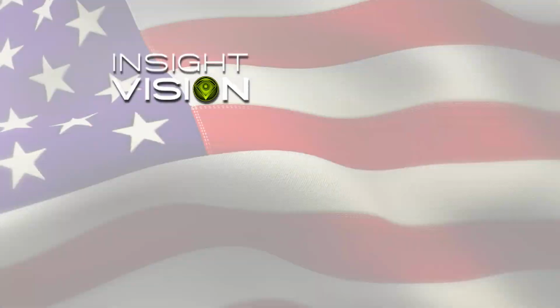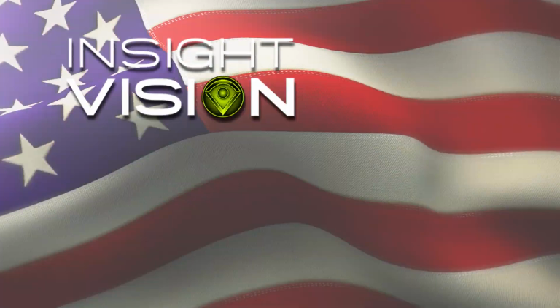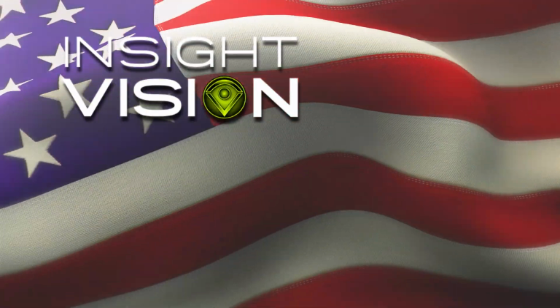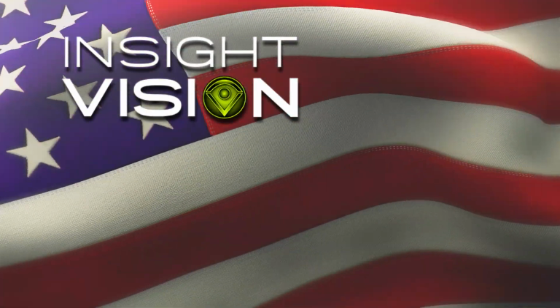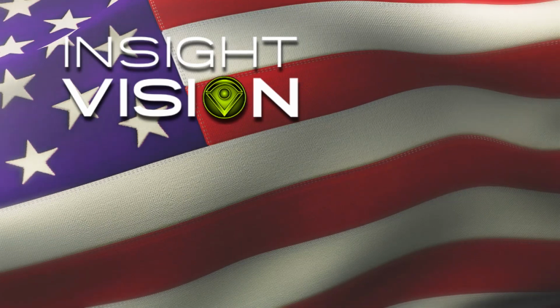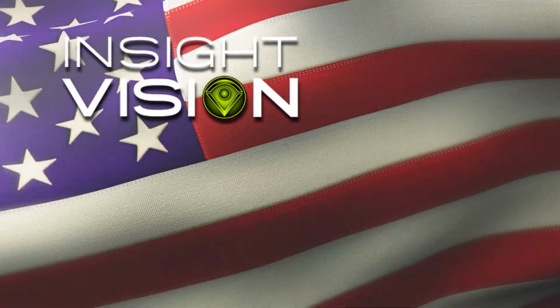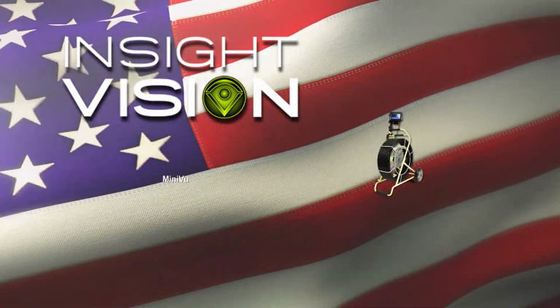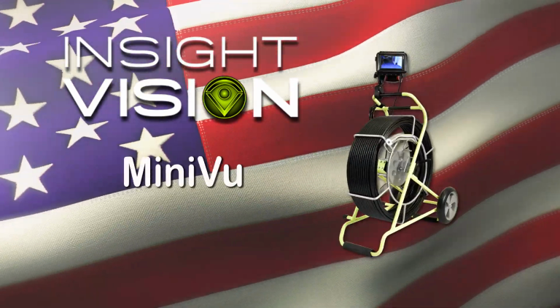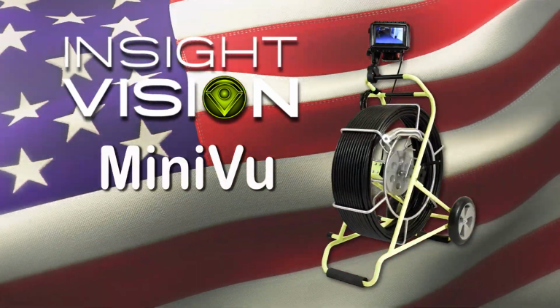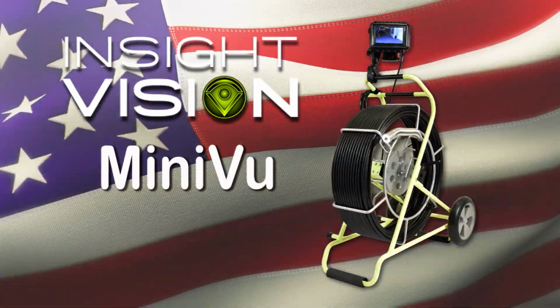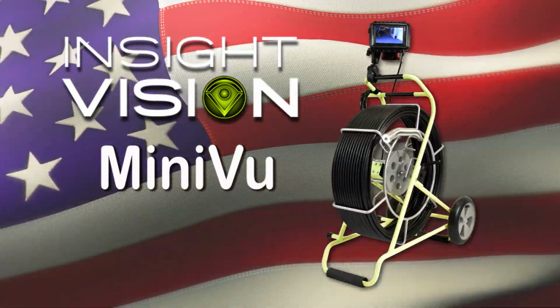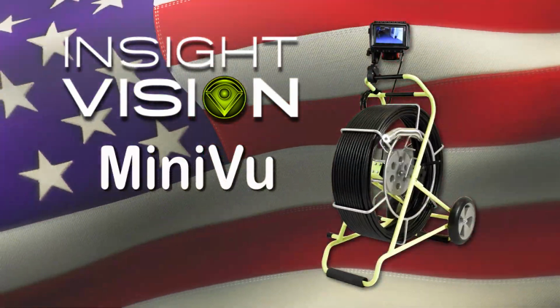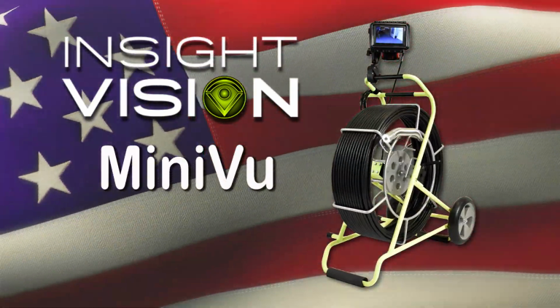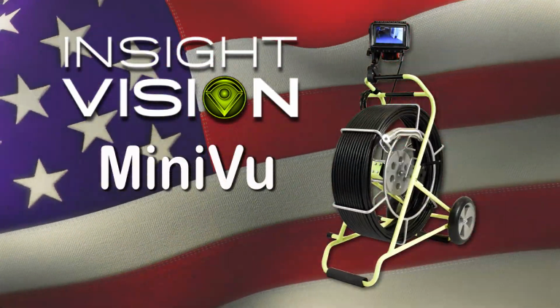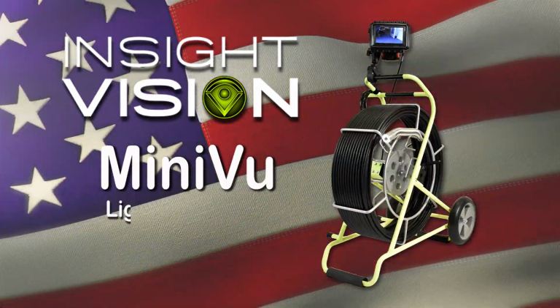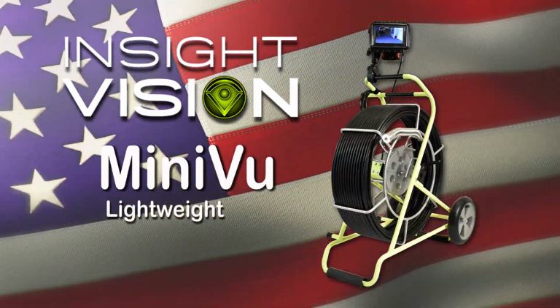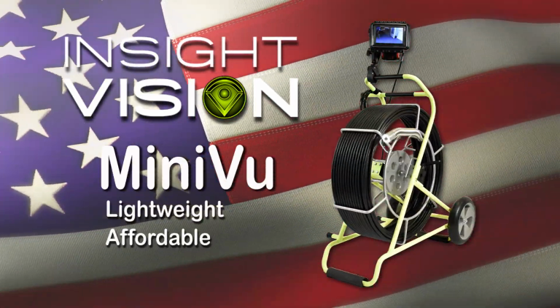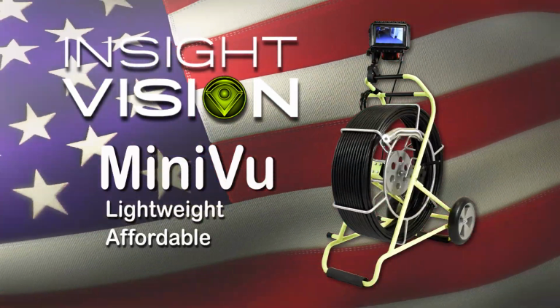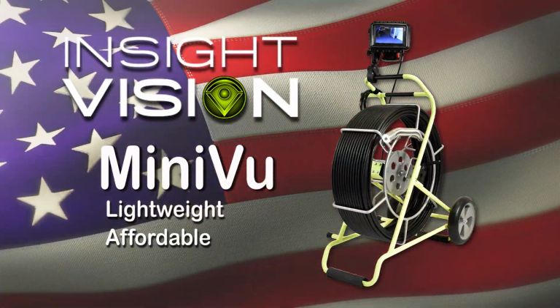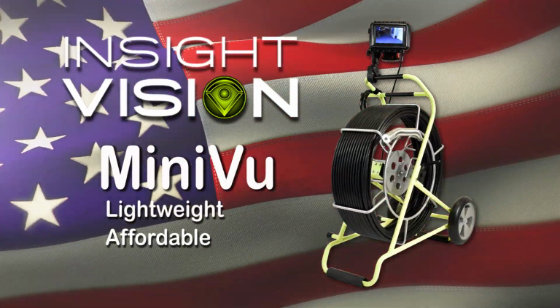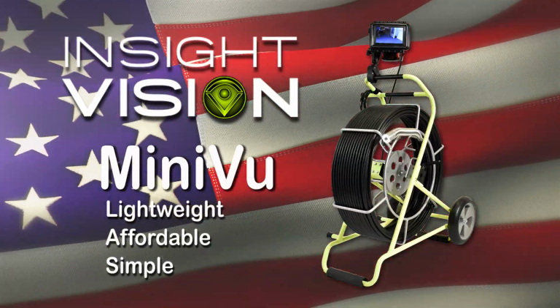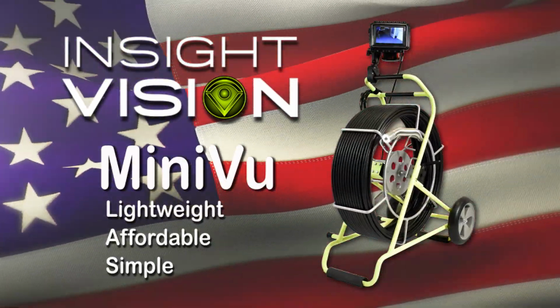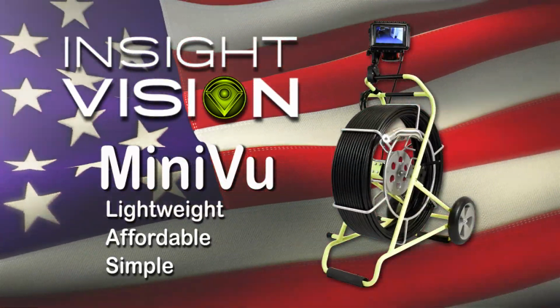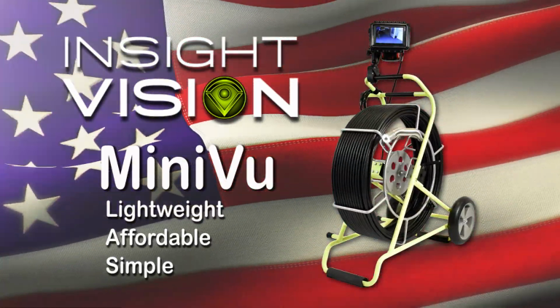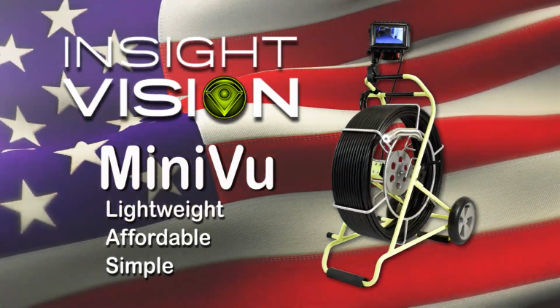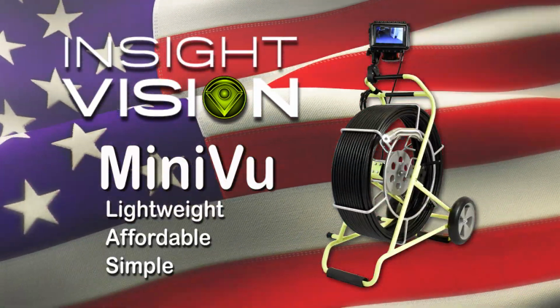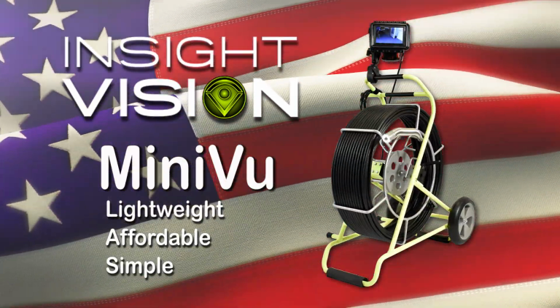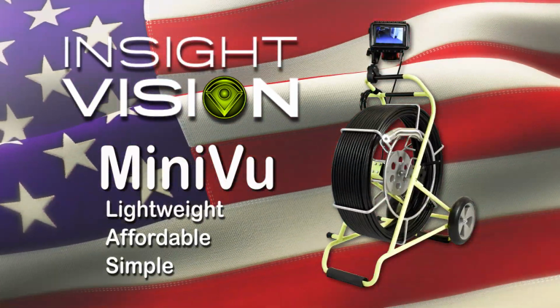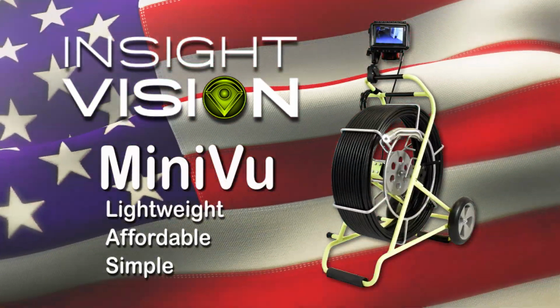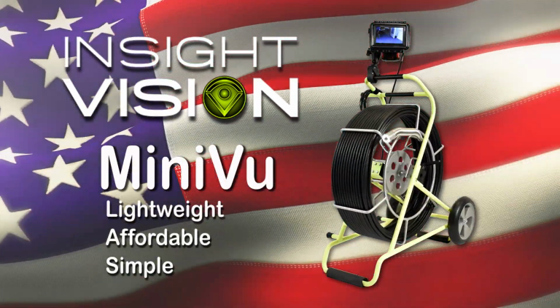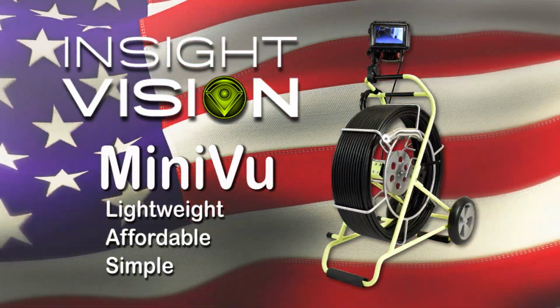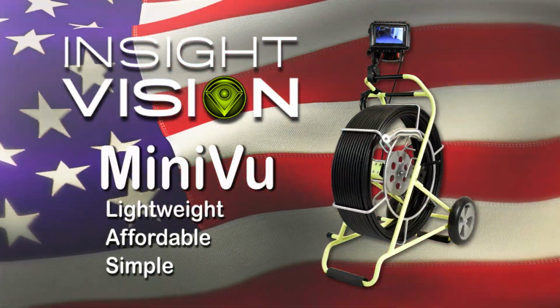Insight Vision presents Miniview, the lightweight, affordable, super simple sewer inspection system.